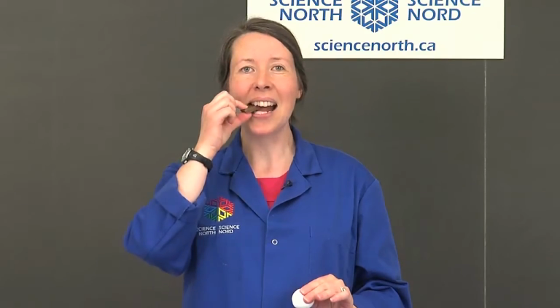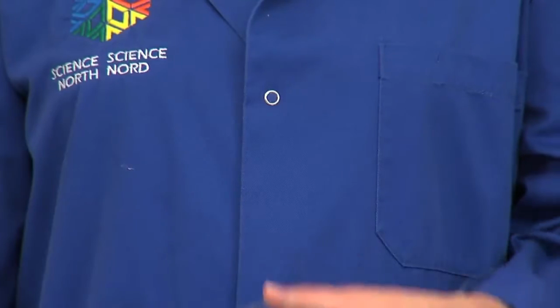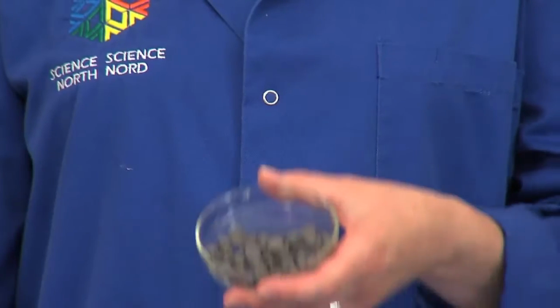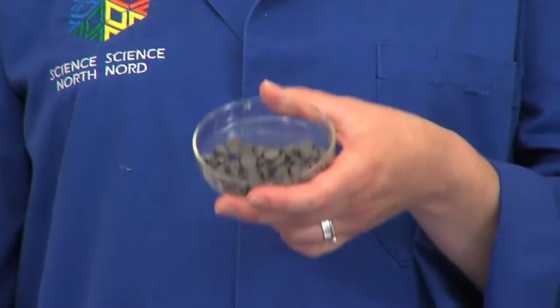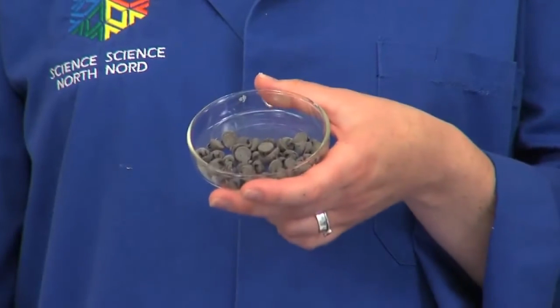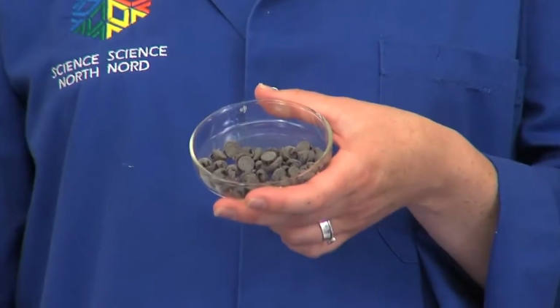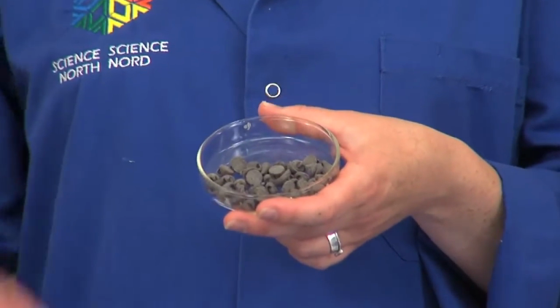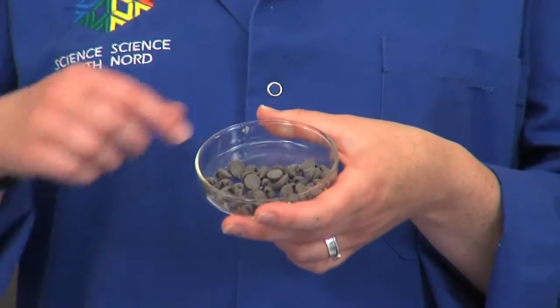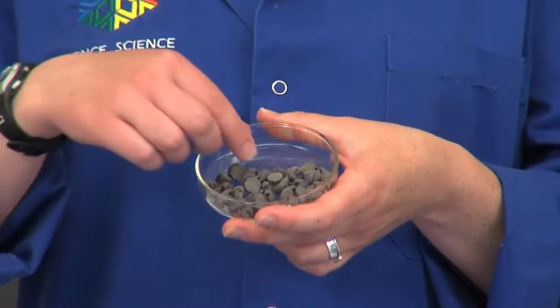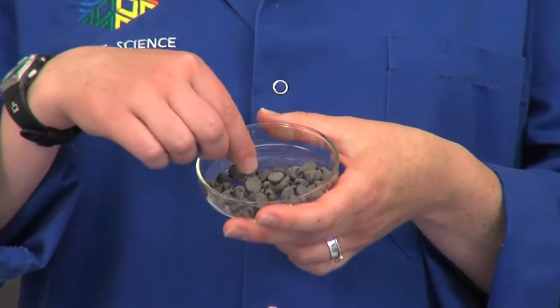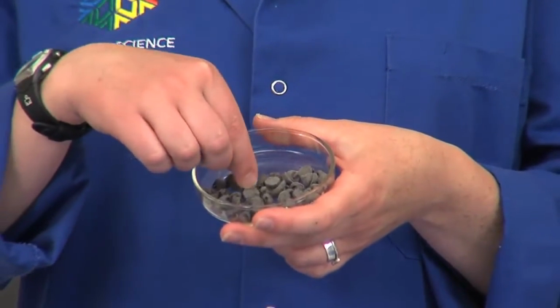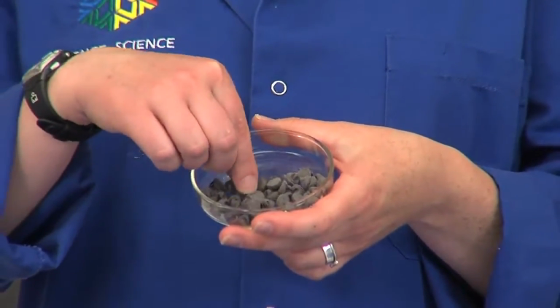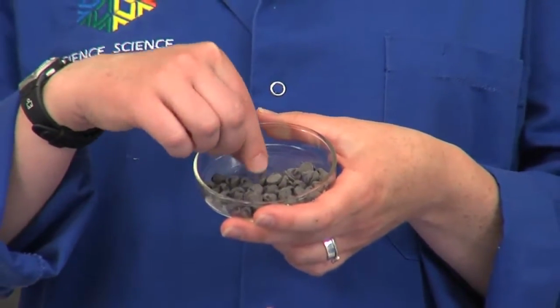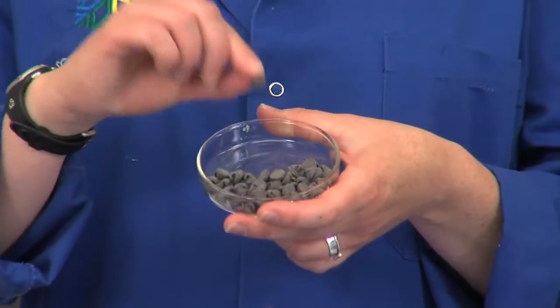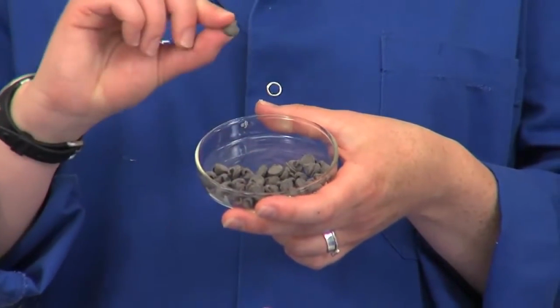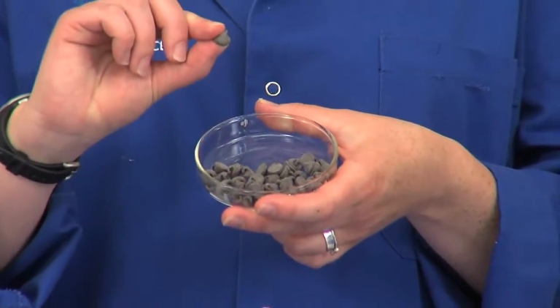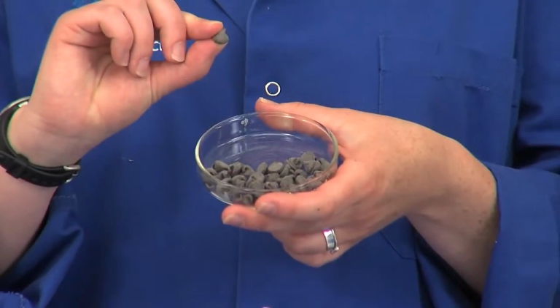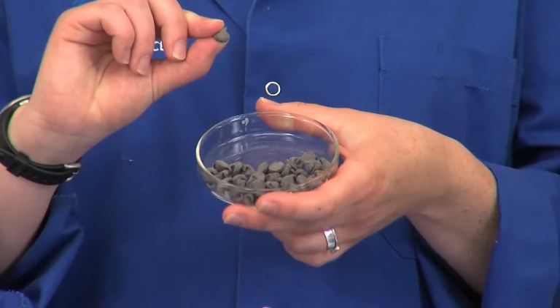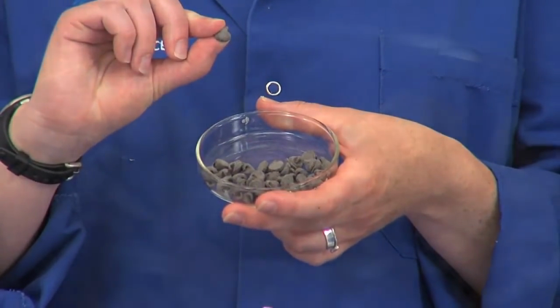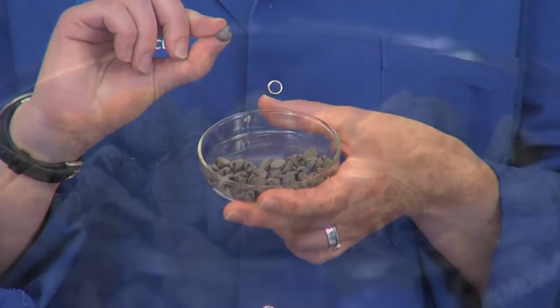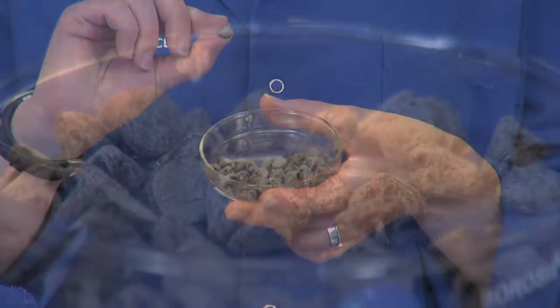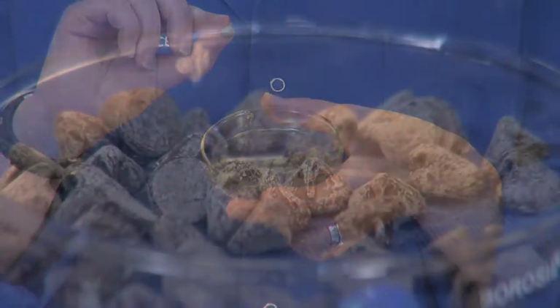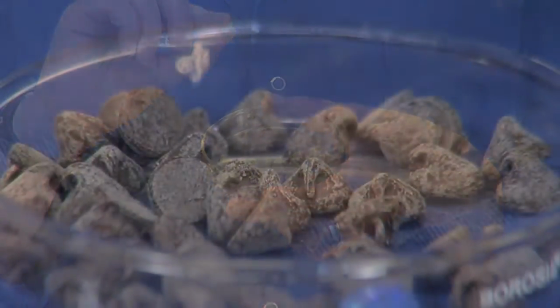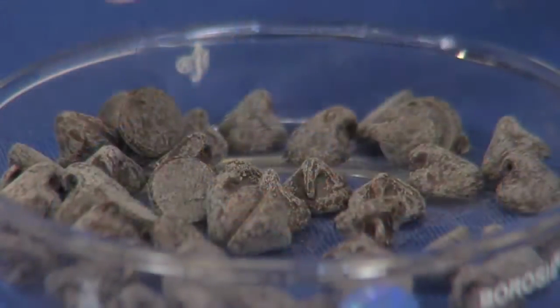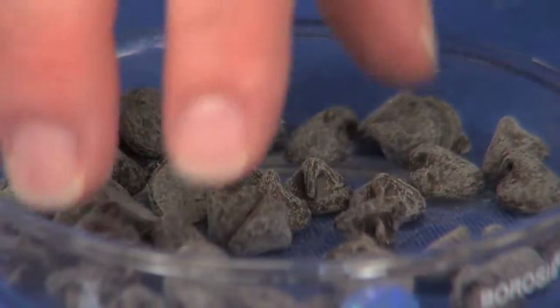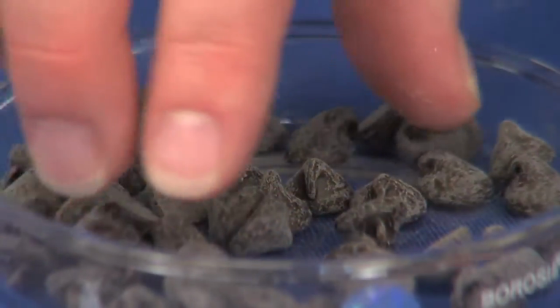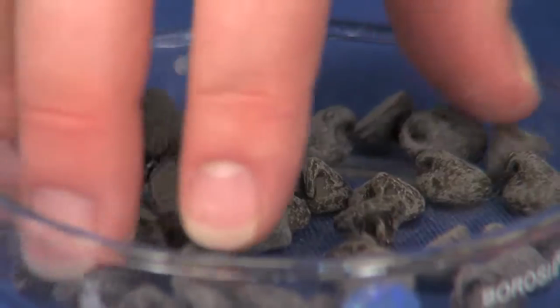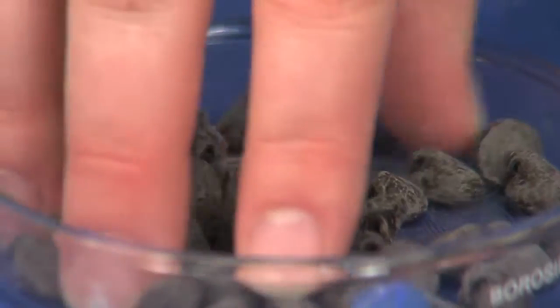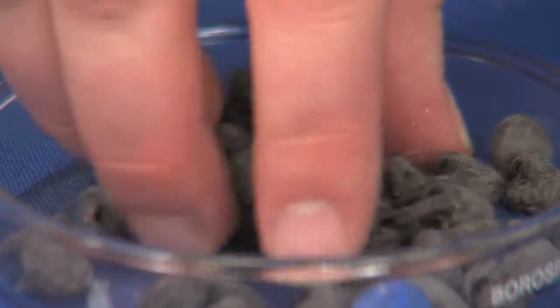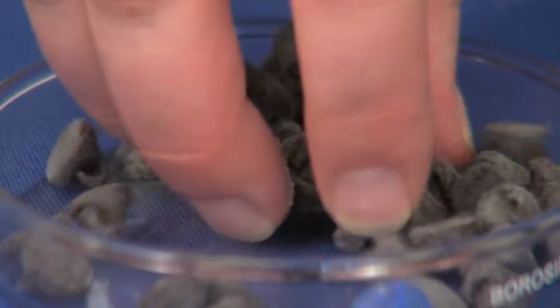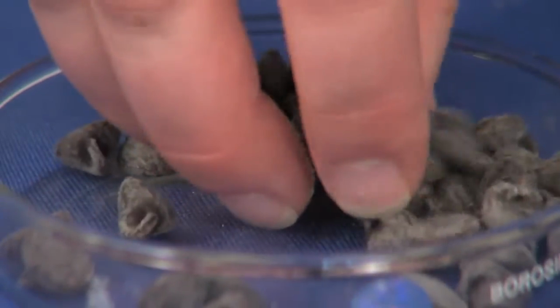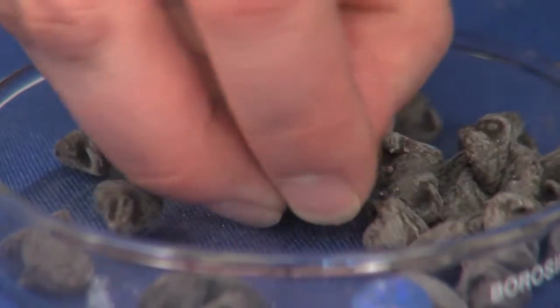Try using chocolate chips instead of a chocolate bar, as they have more surface area and will melt at a faster rate.